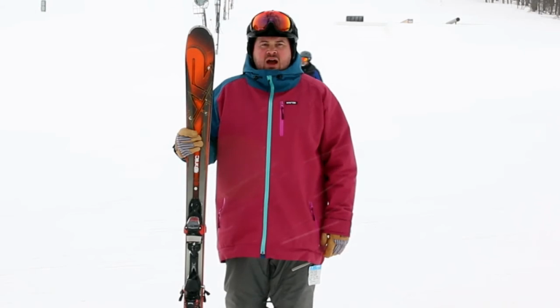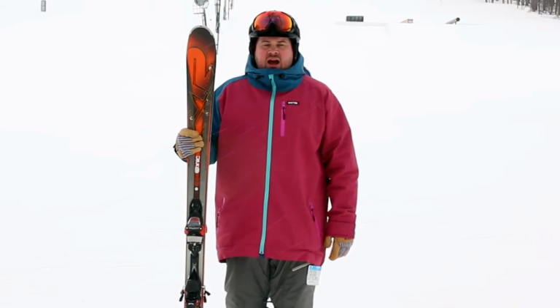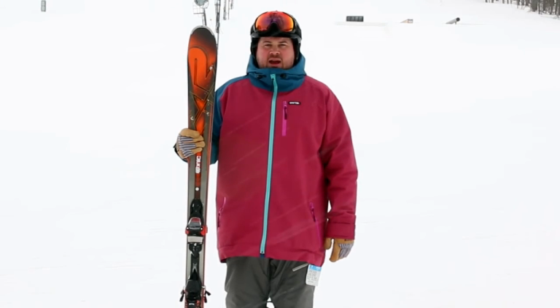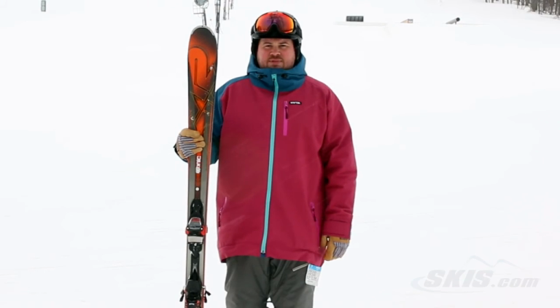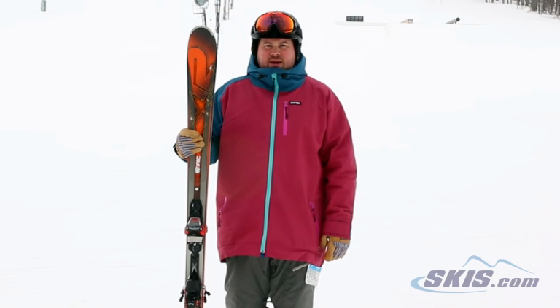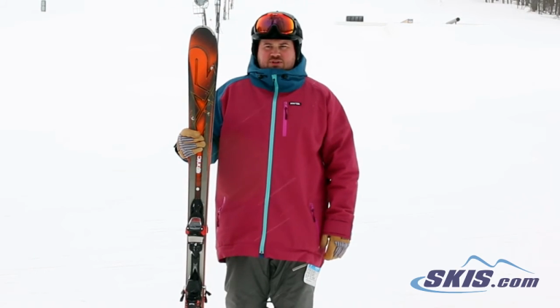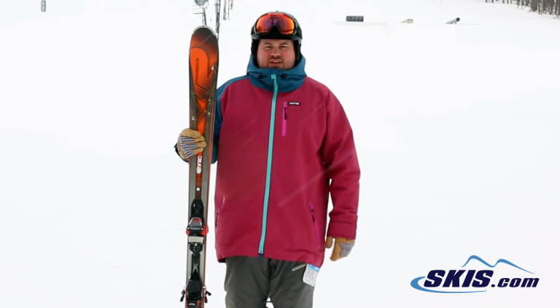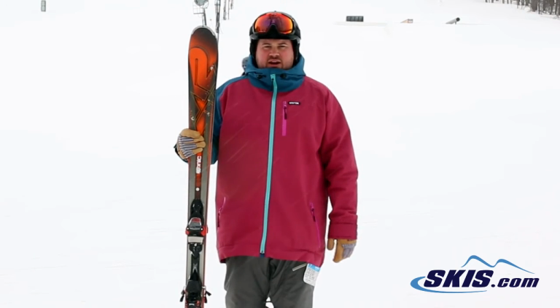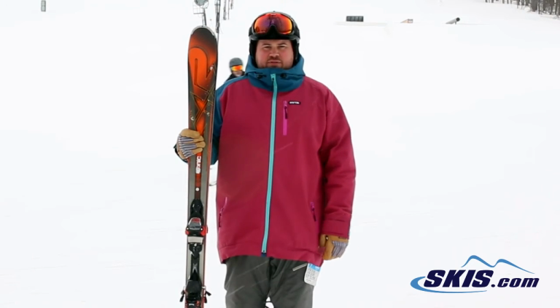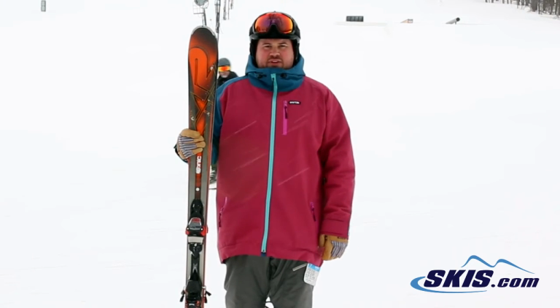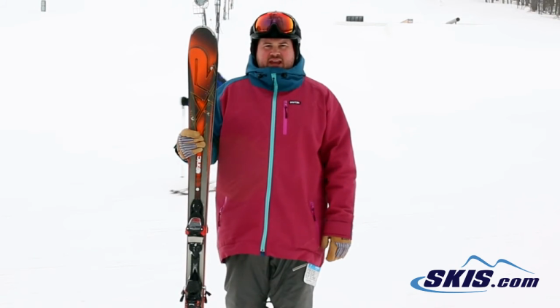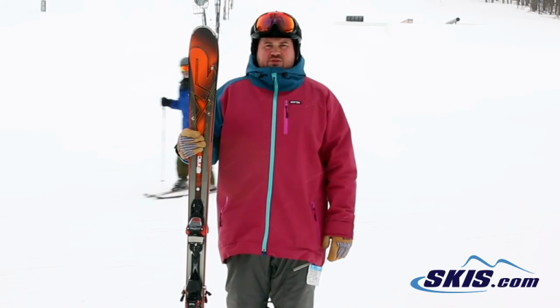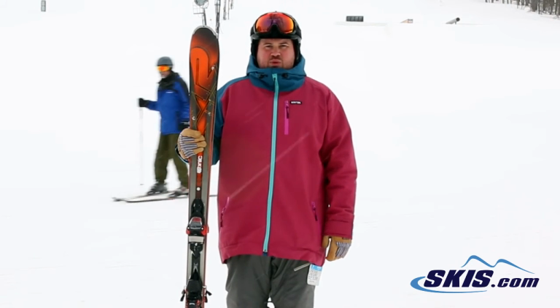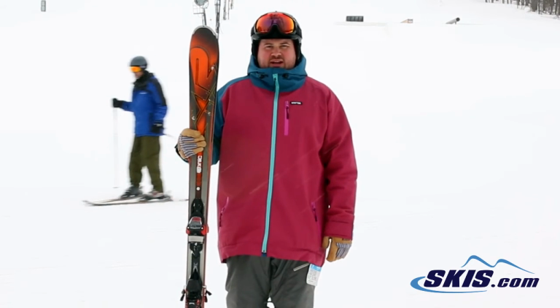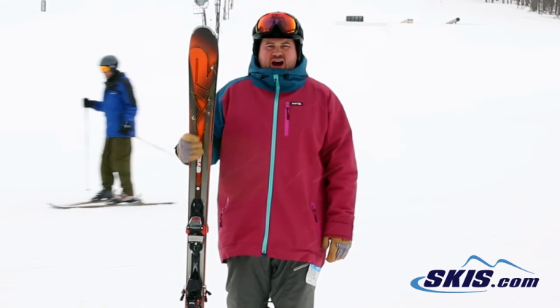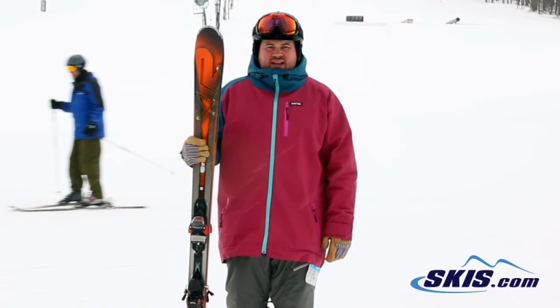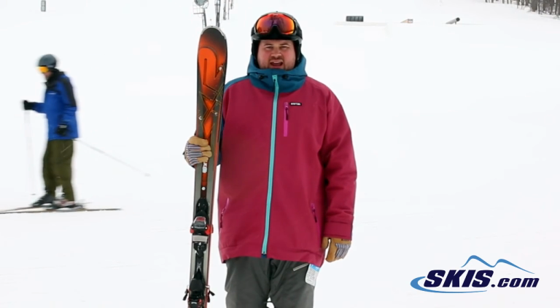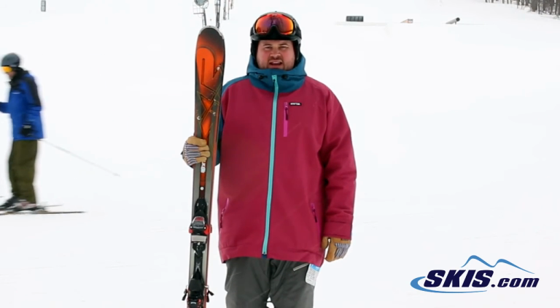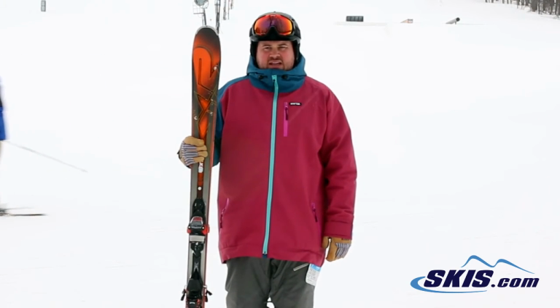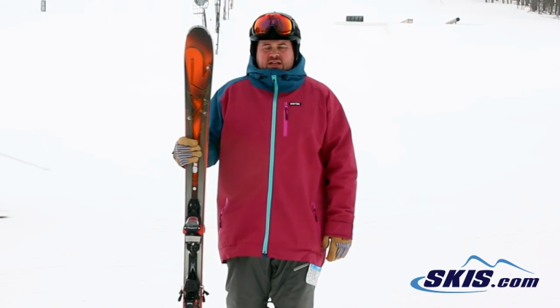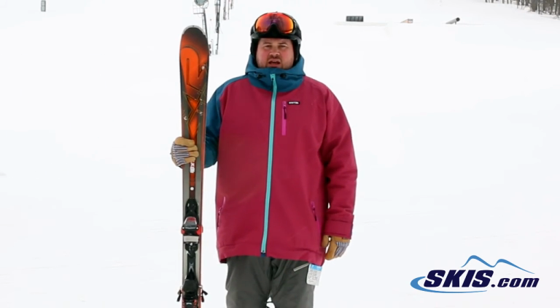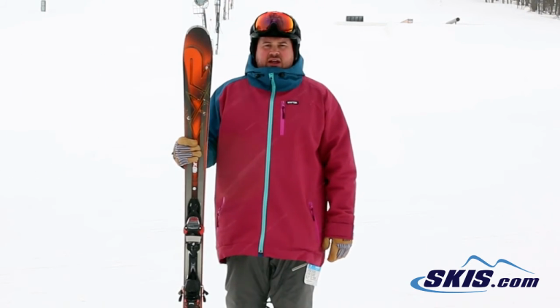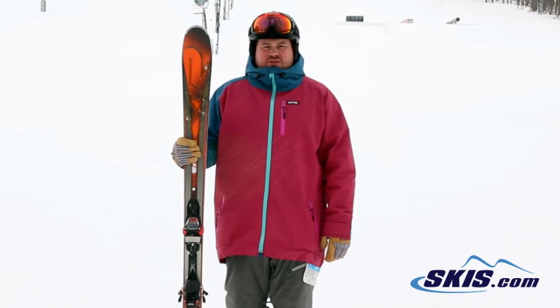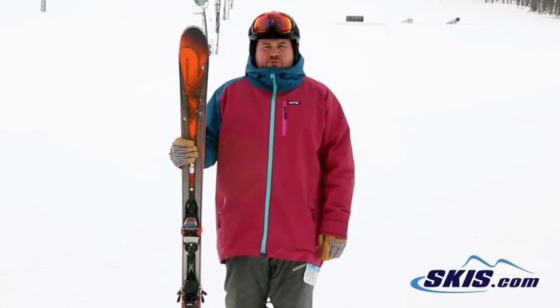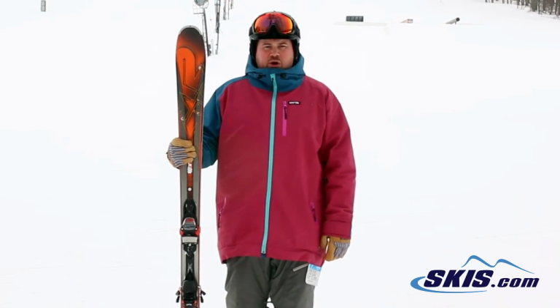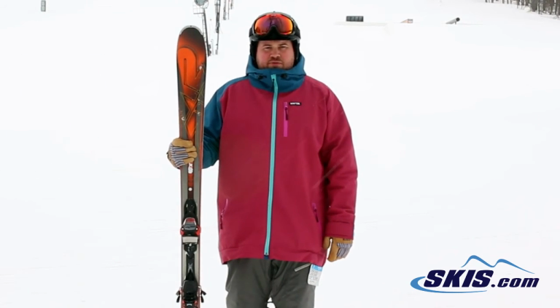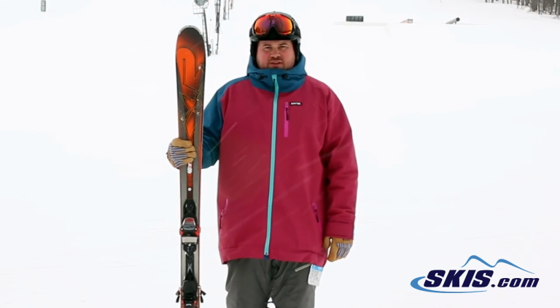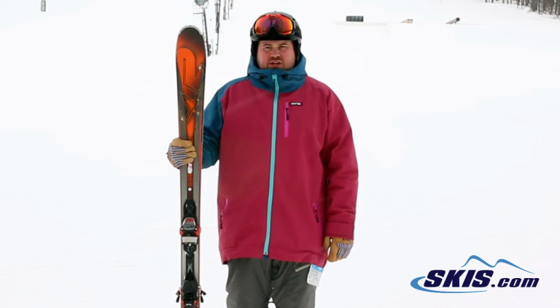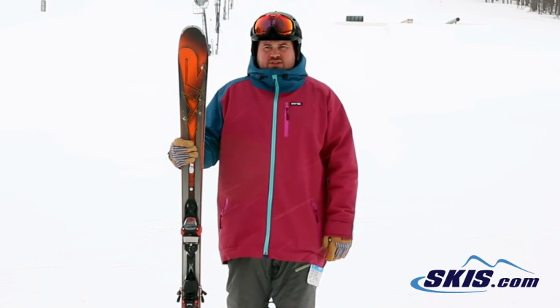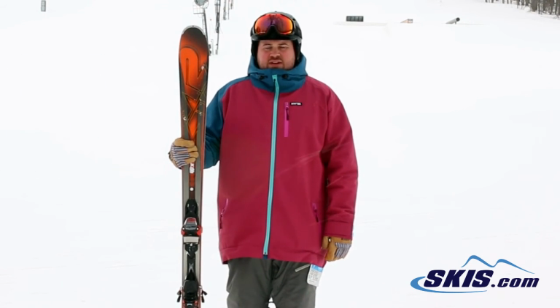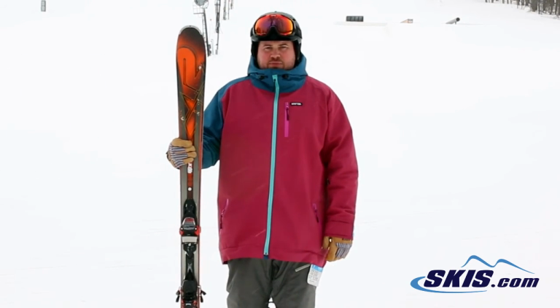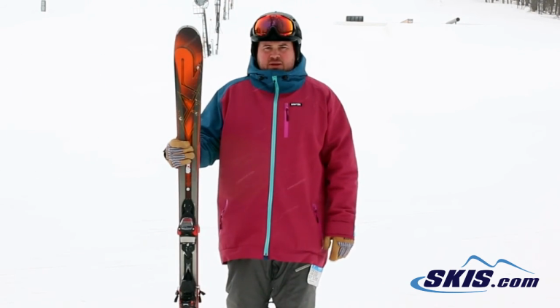Hi, I'm Thom. I just got off of the K2 Iconic 80. This is a 4 out of 5 star ski for me.